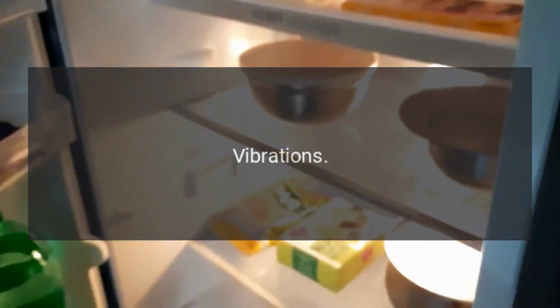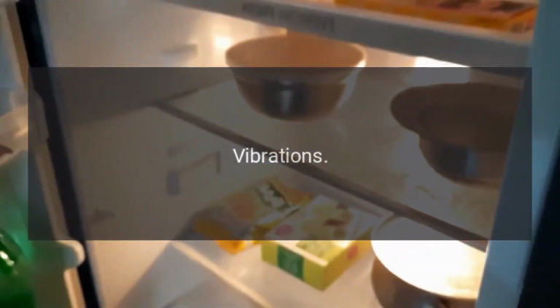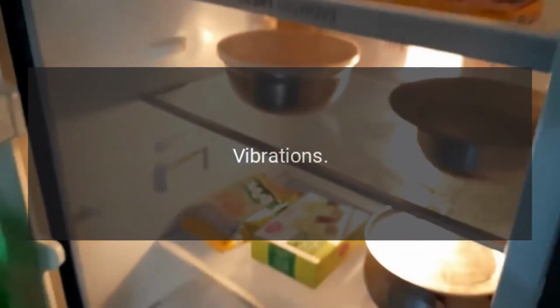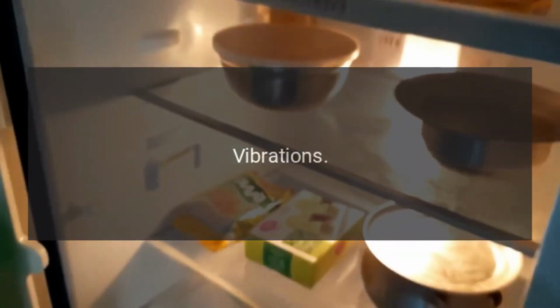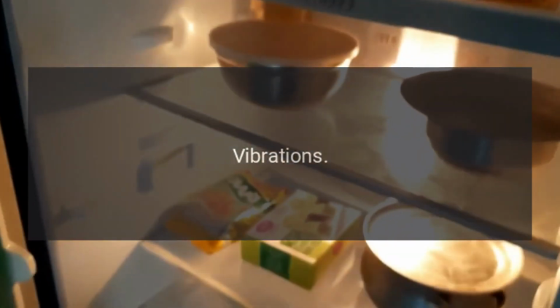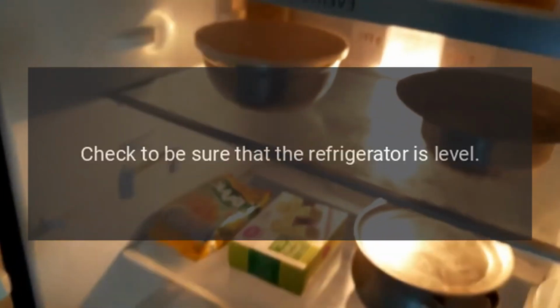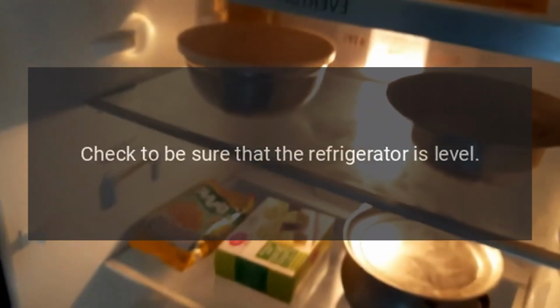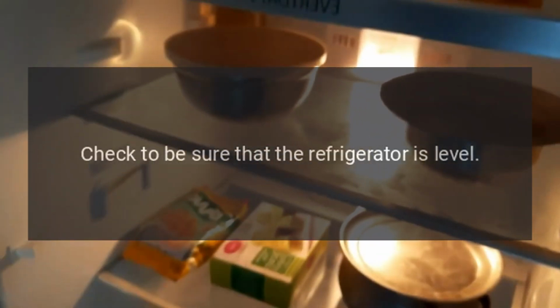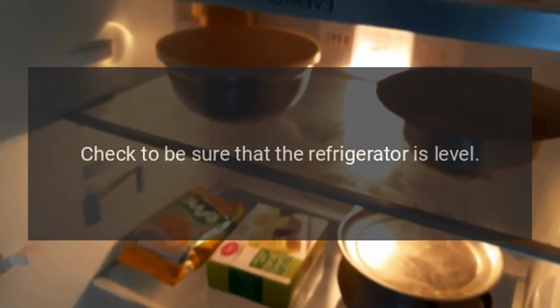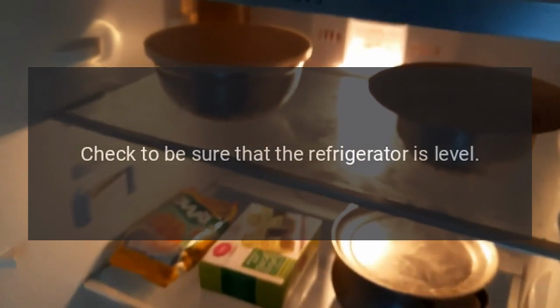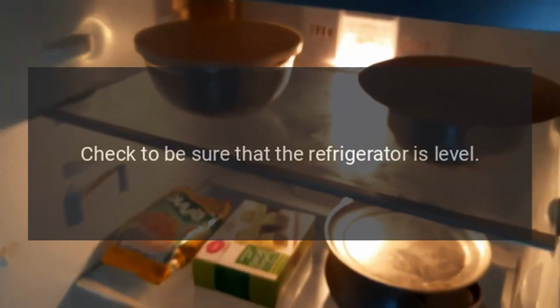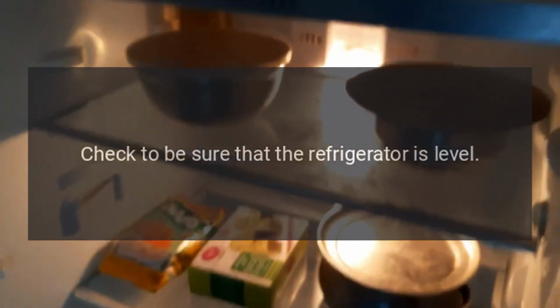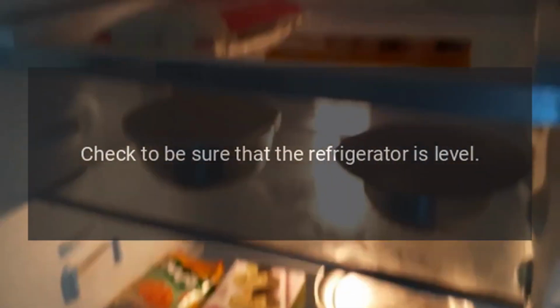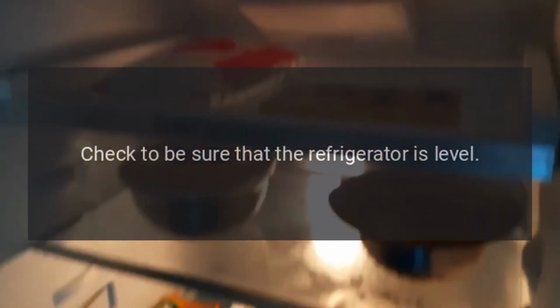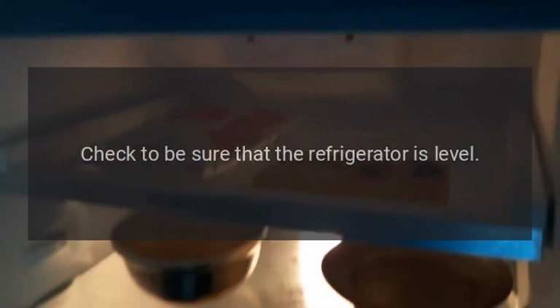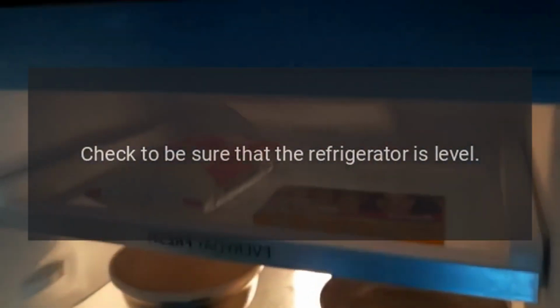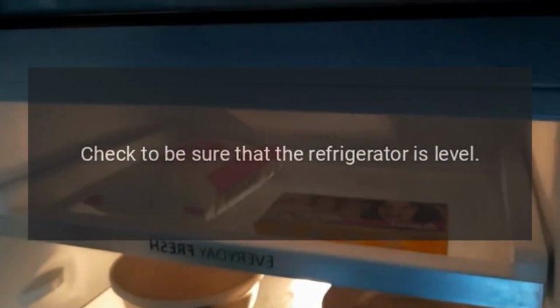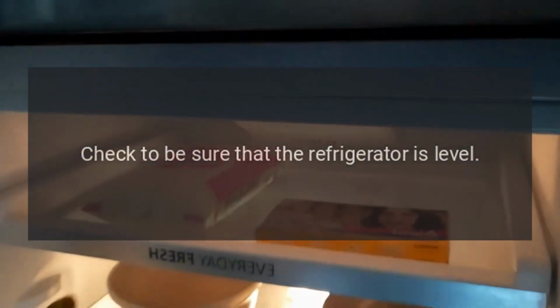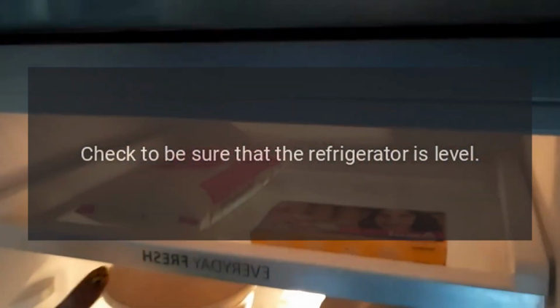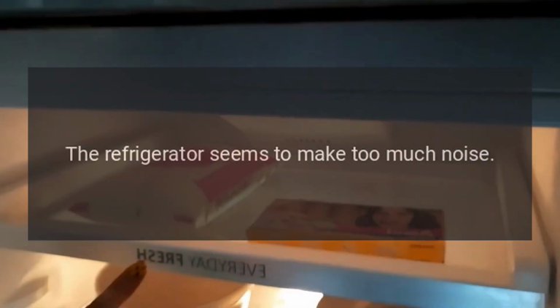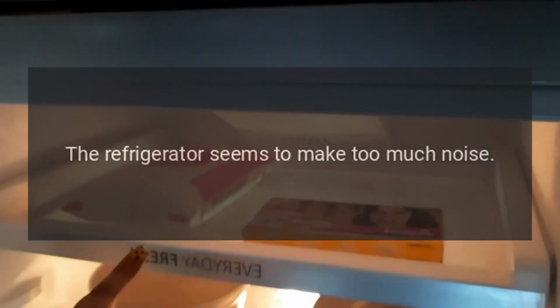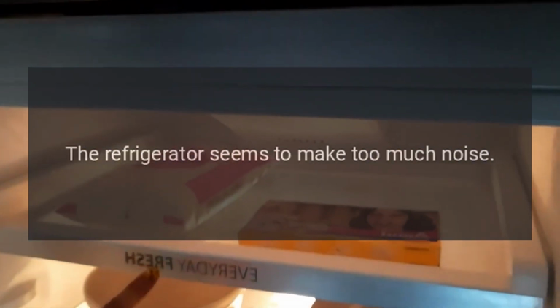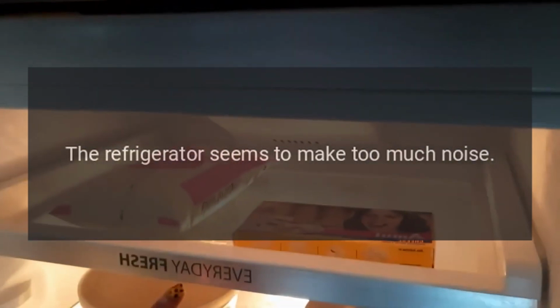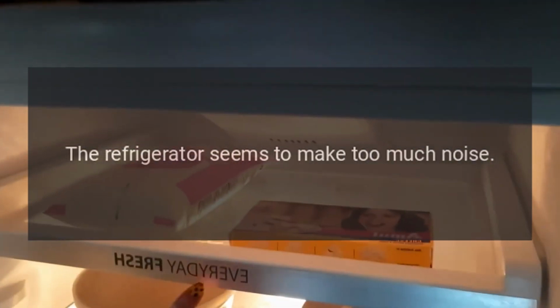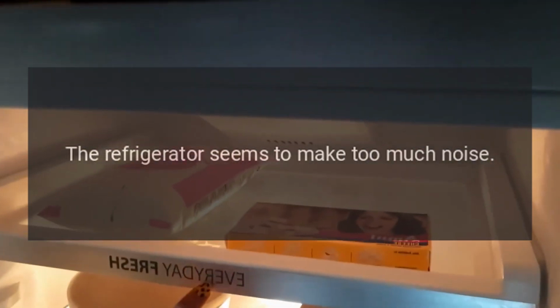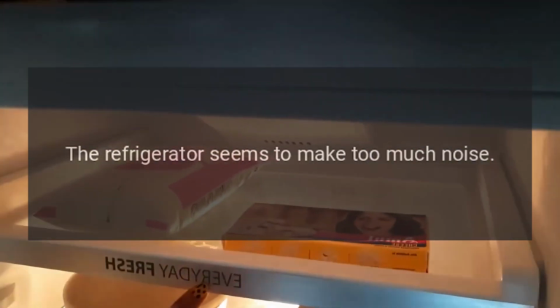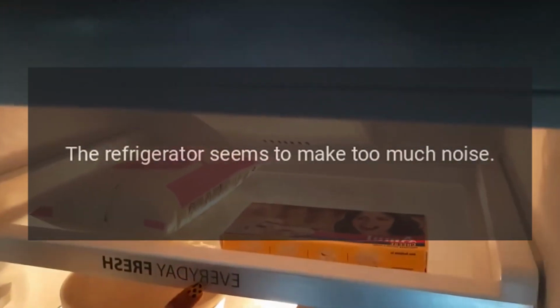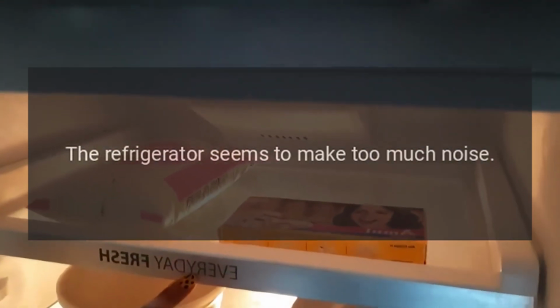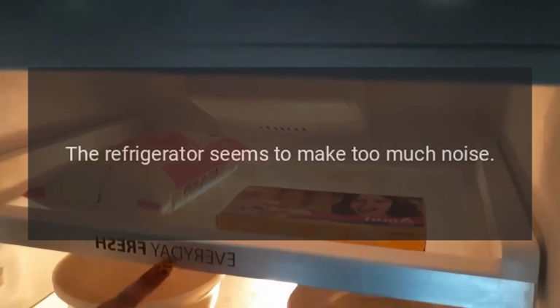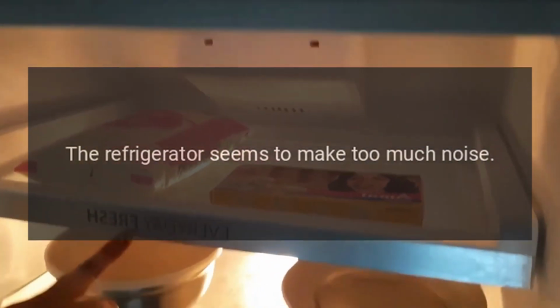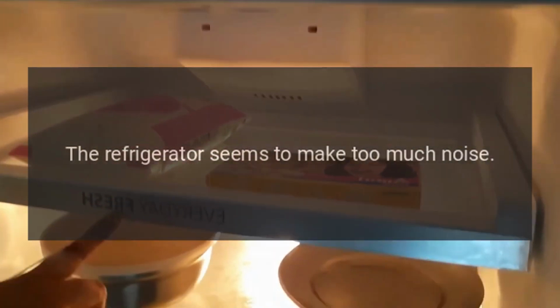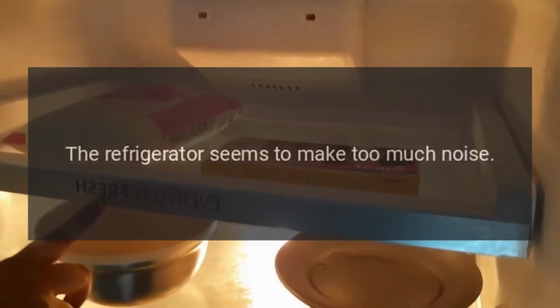Vibrations: check to be sure that the refrigerator is level. The refrigerator seems to make too much noise.